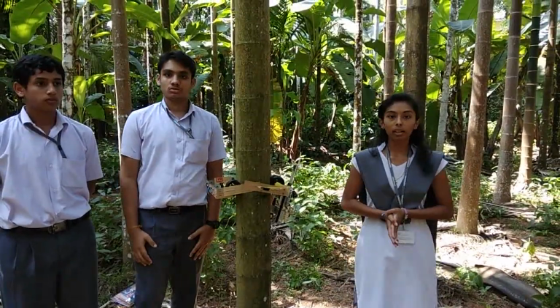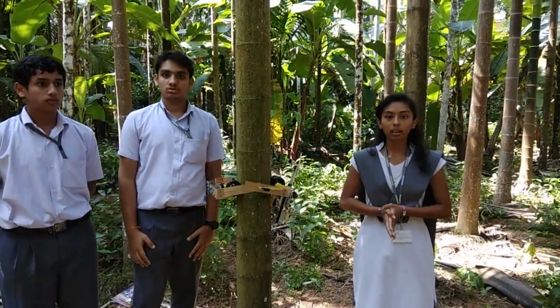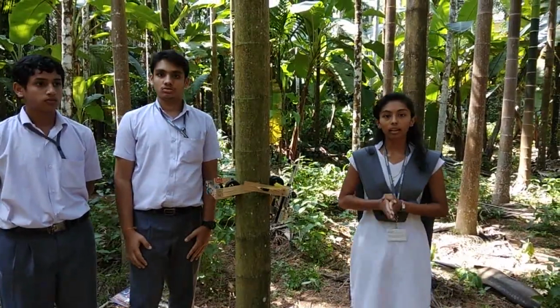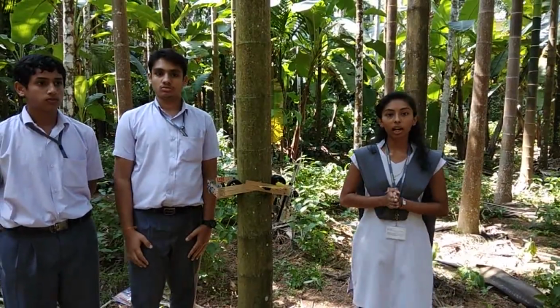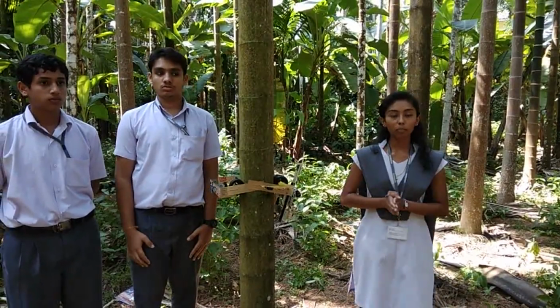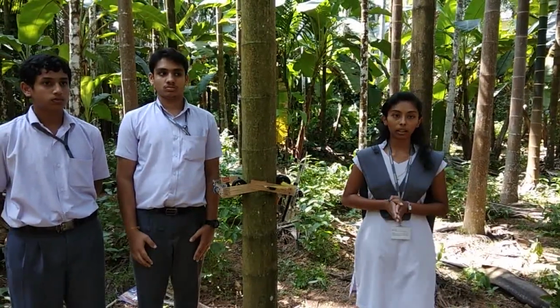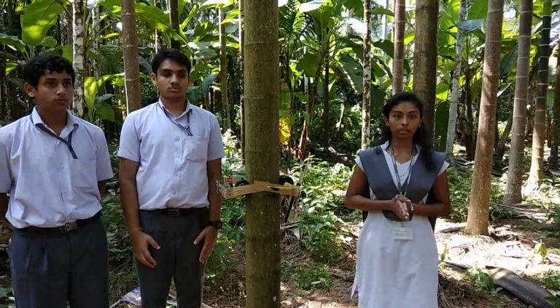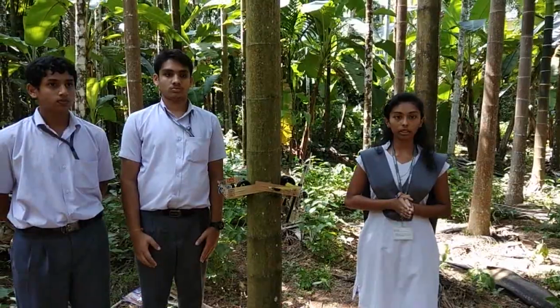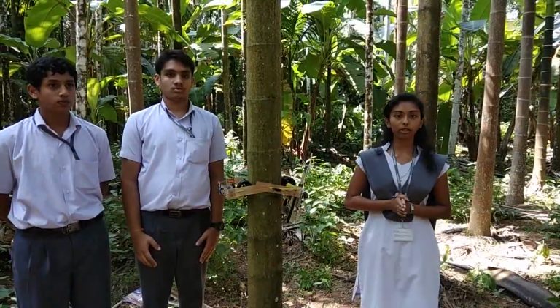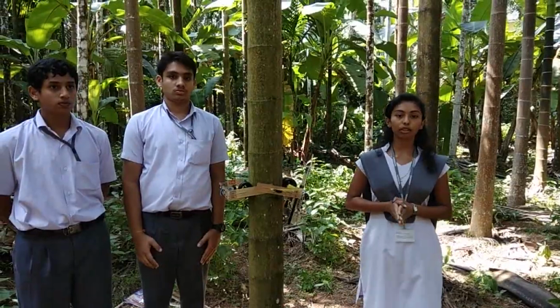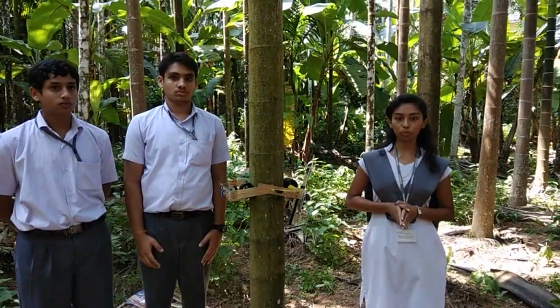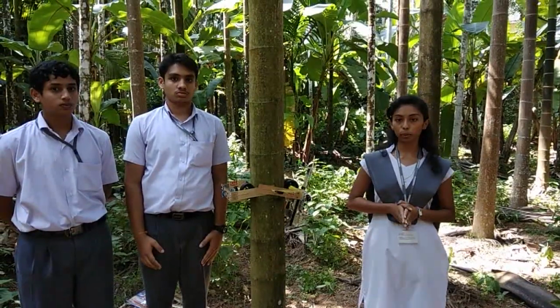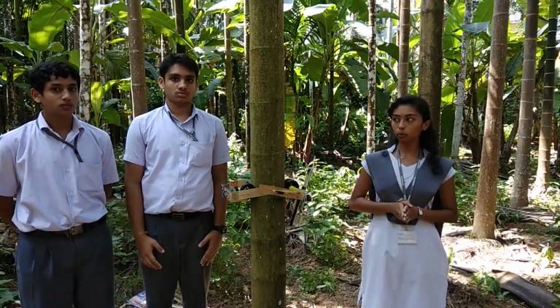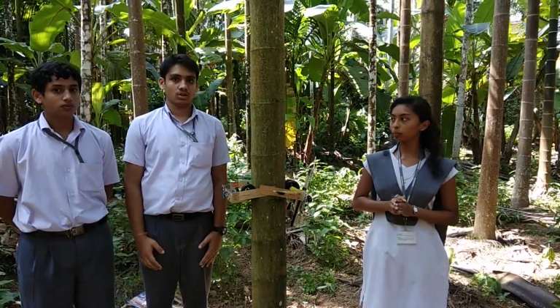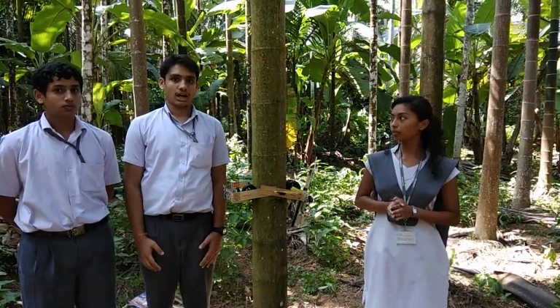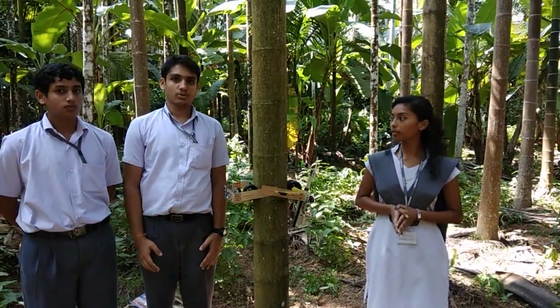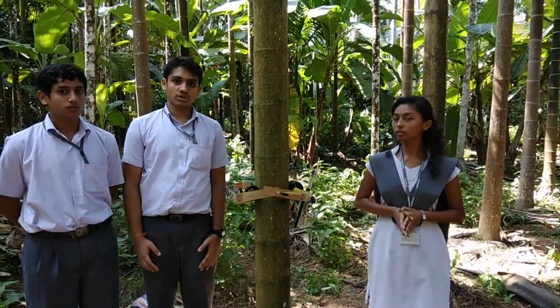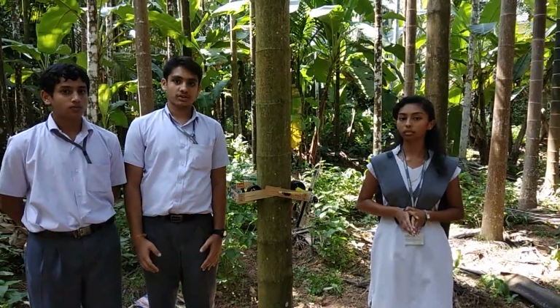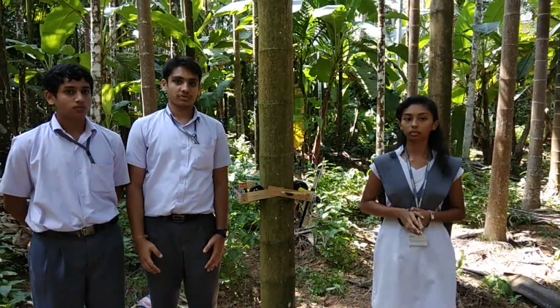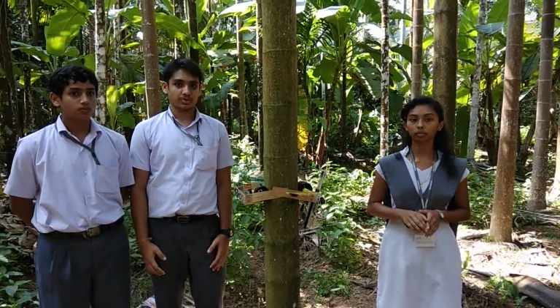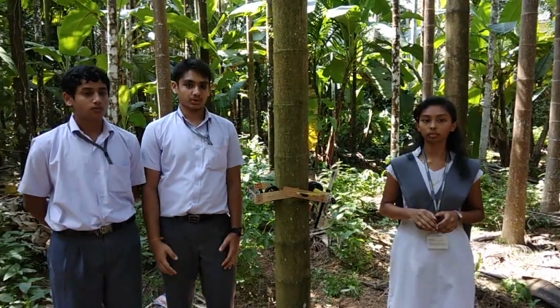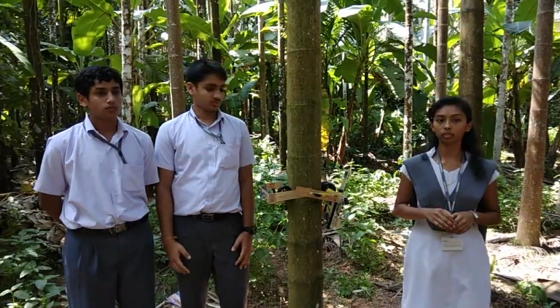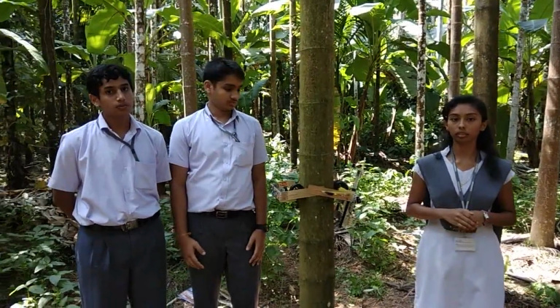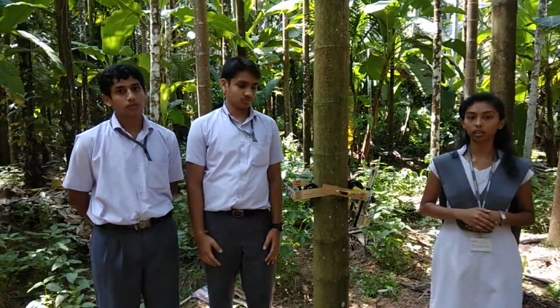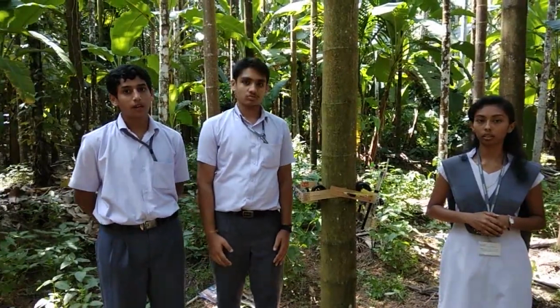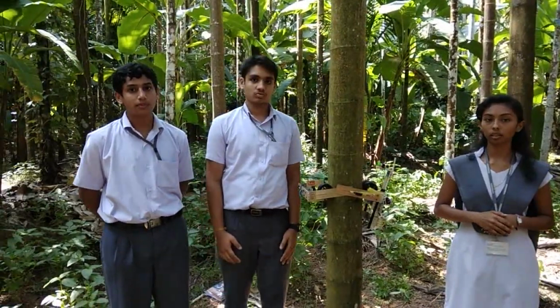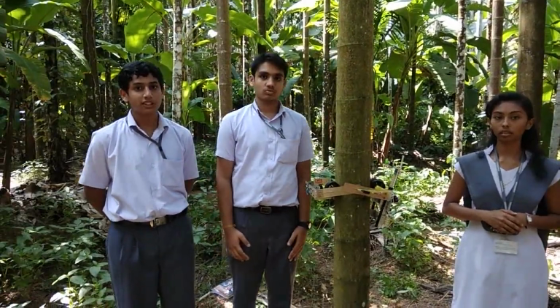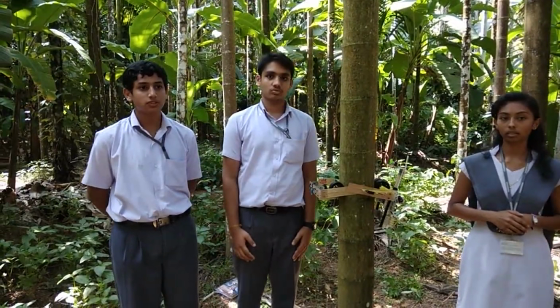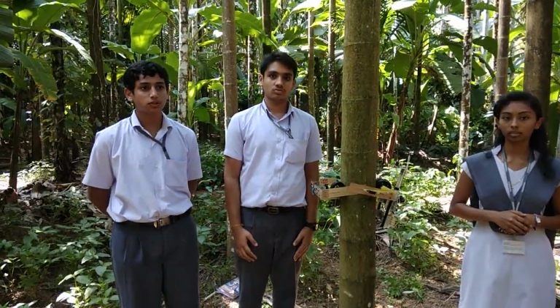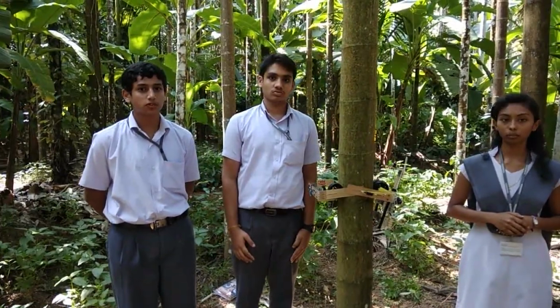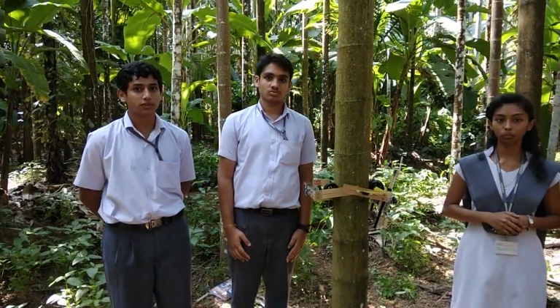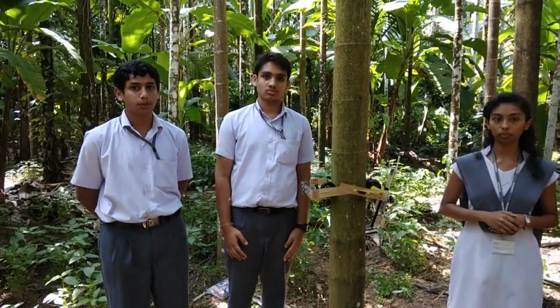I am Akarsha from 1st PU. I am Guruduk from 1st PU. I am Tejas from 1st PU.